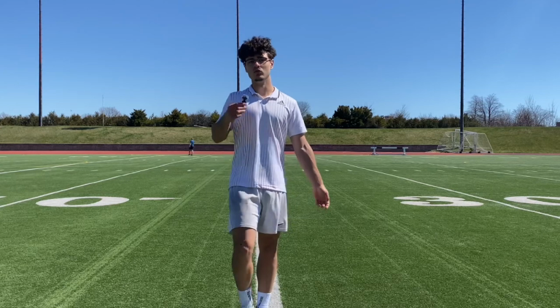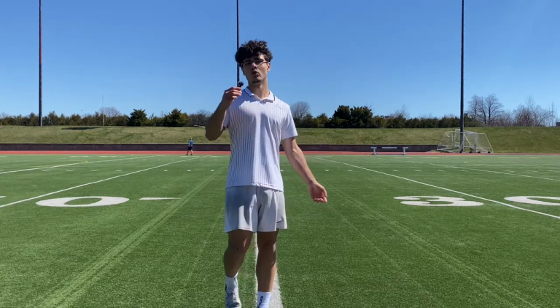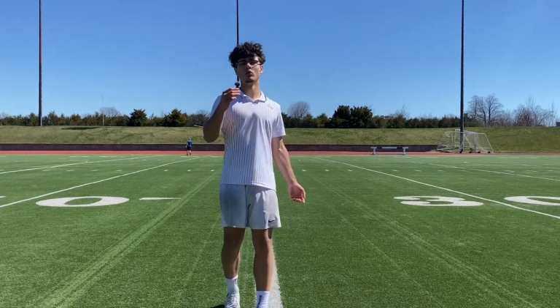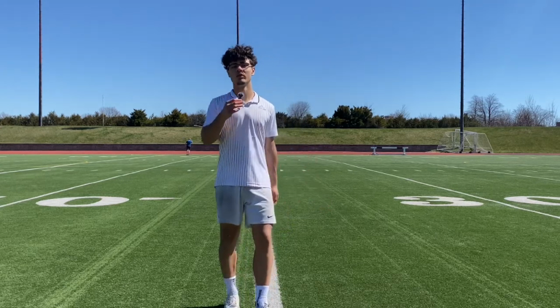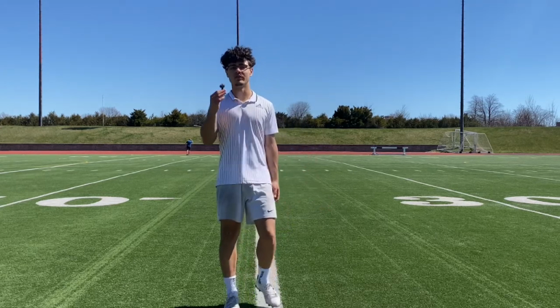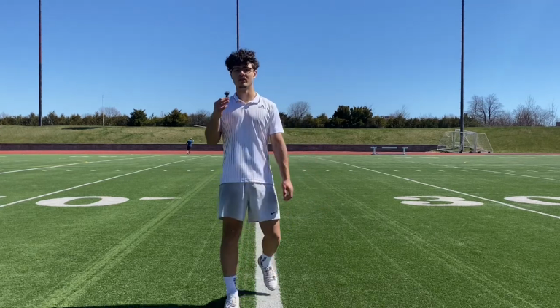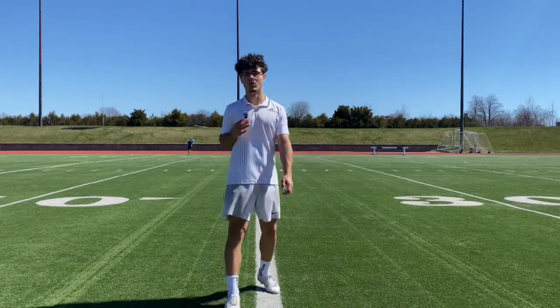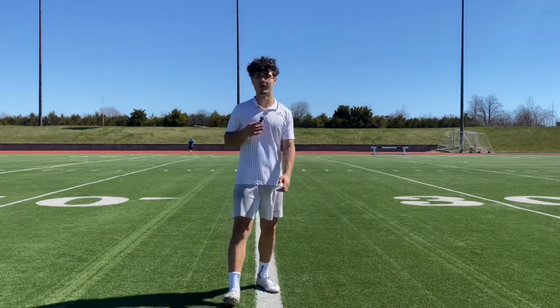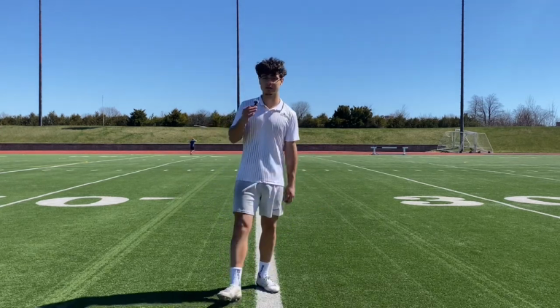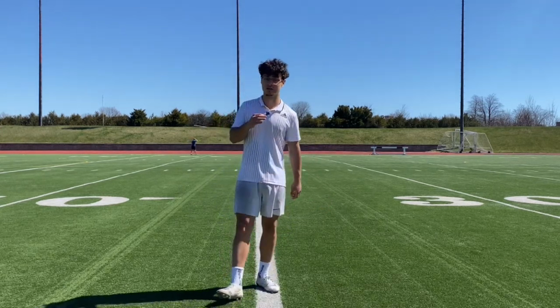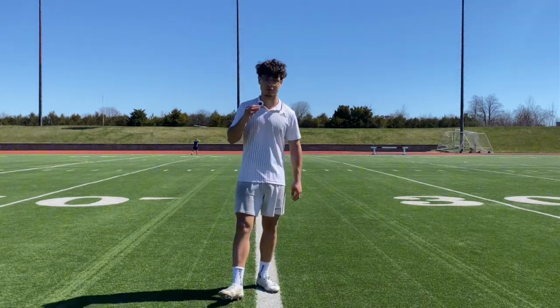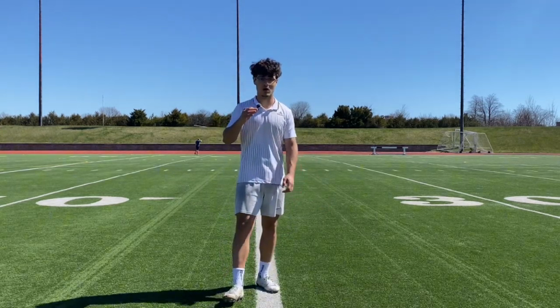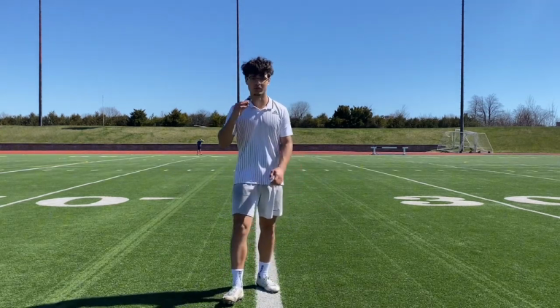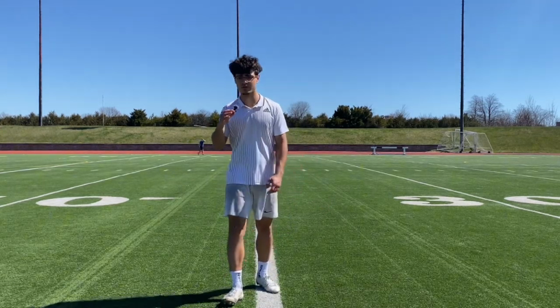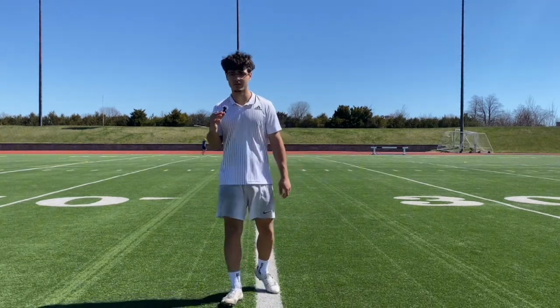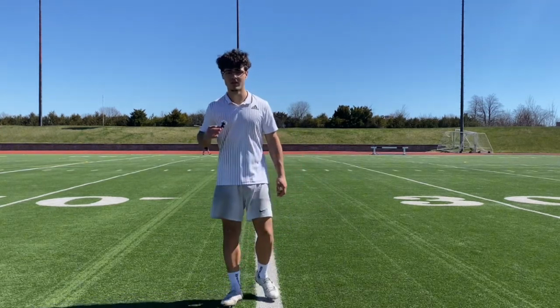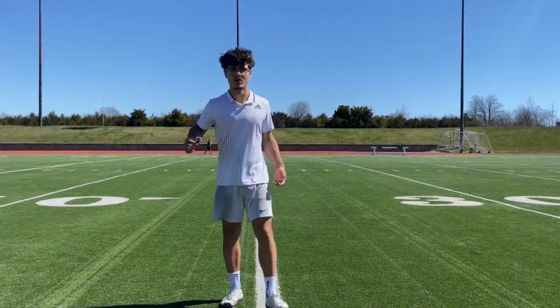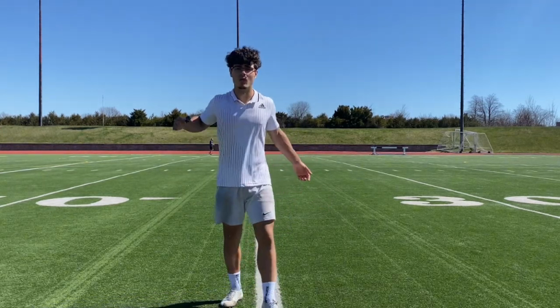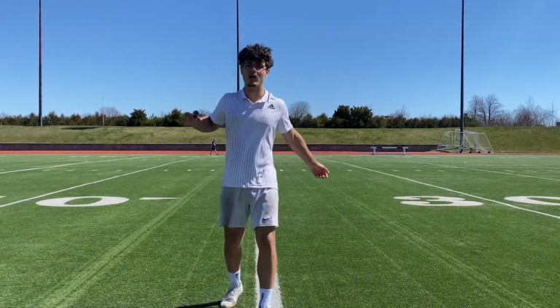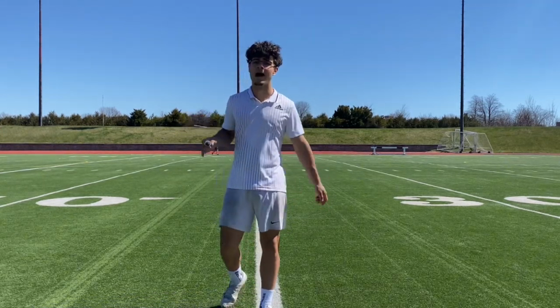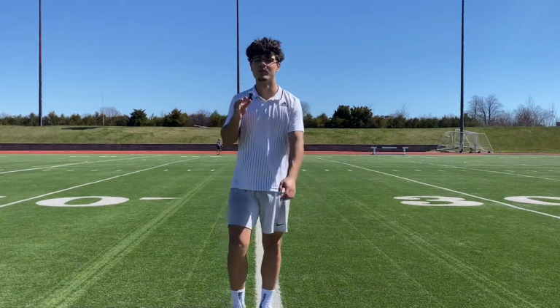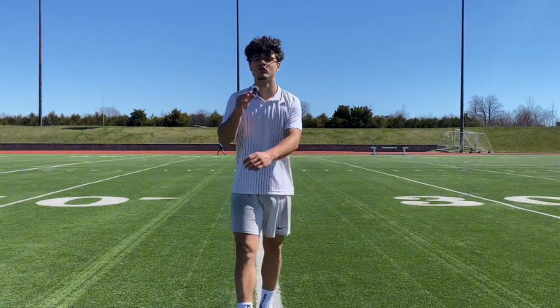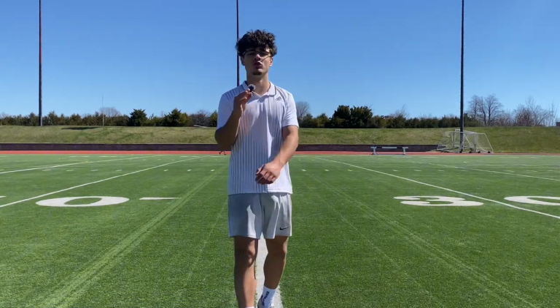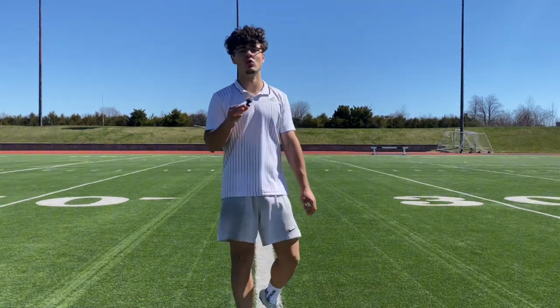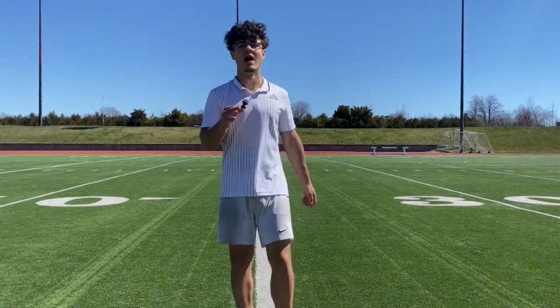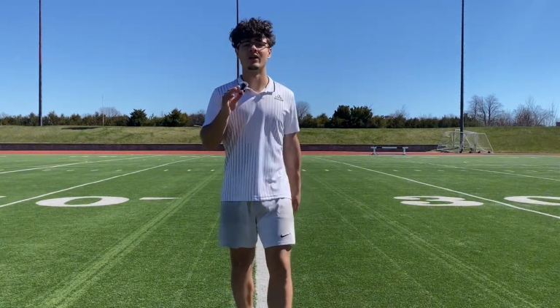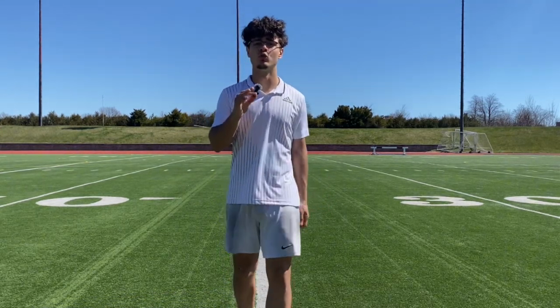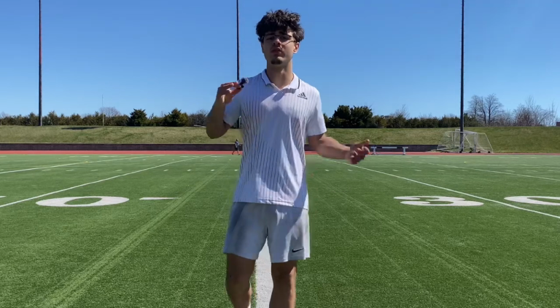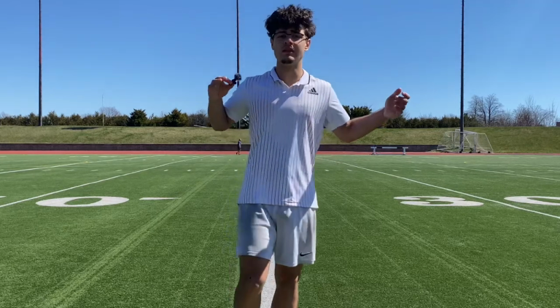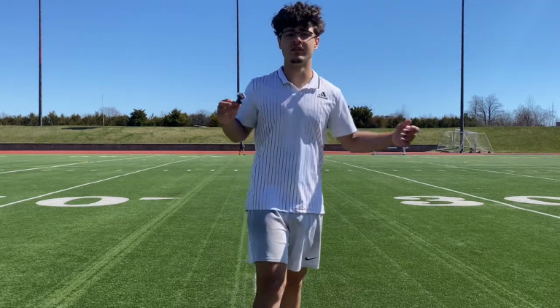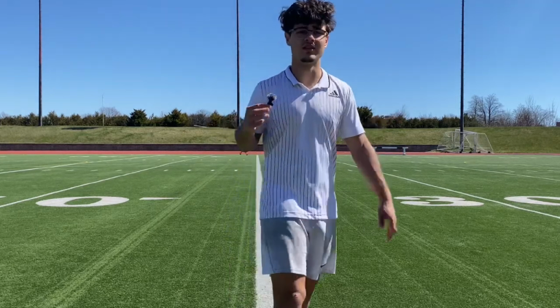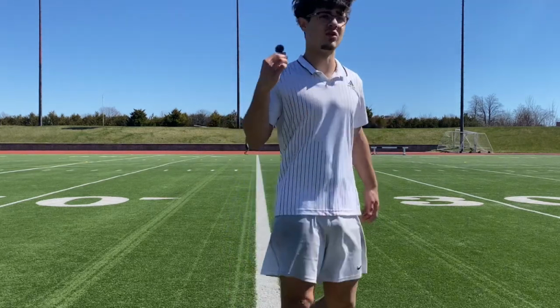Do you struggle with lifting the ball and hitting it for long distances? I'm going to show you how to do it with ease. Let's go.